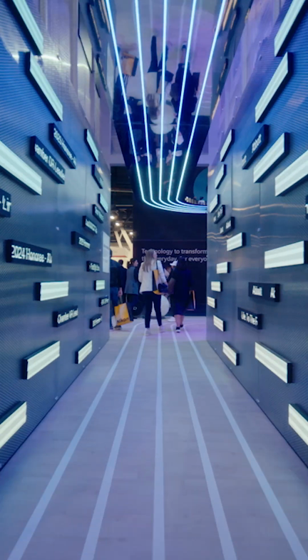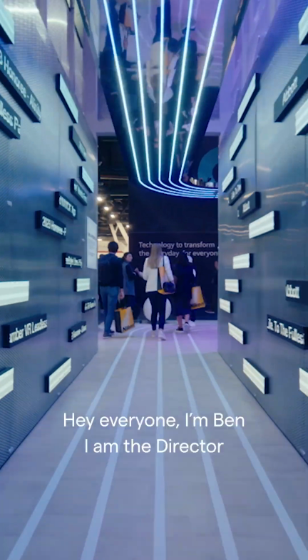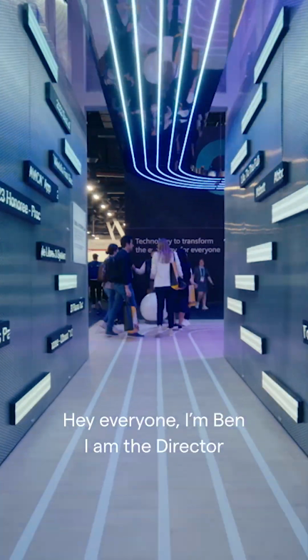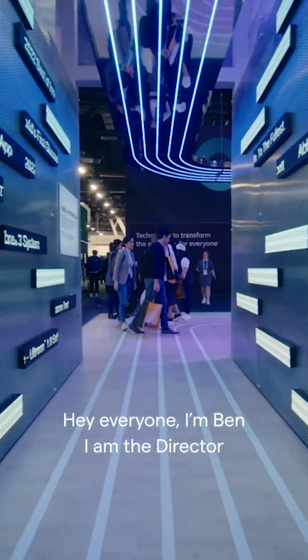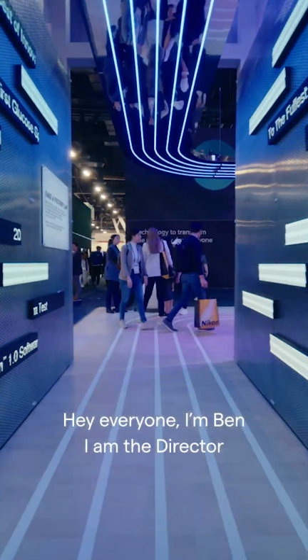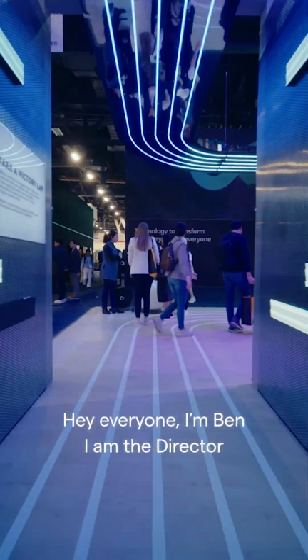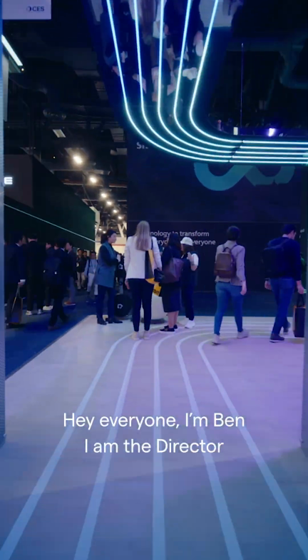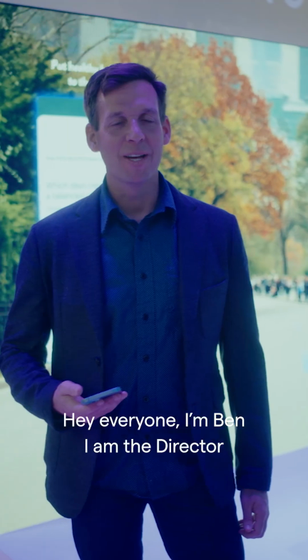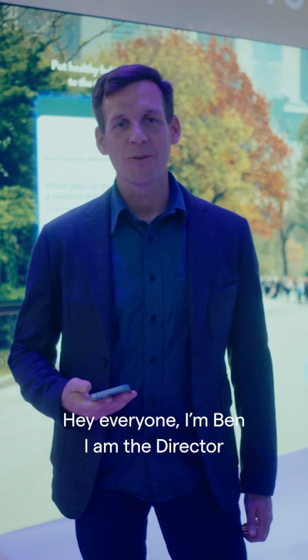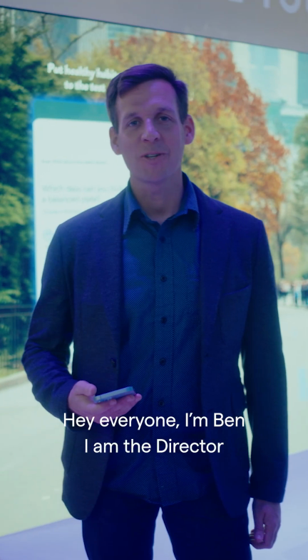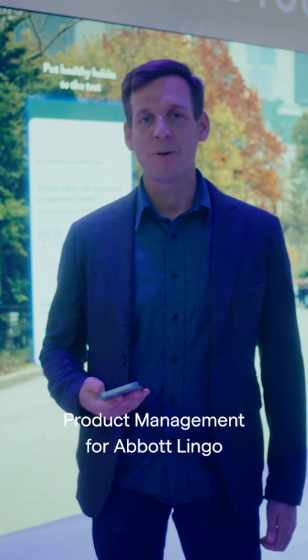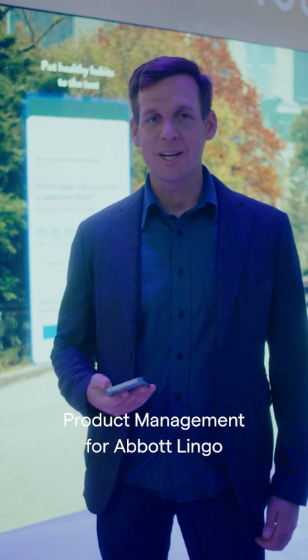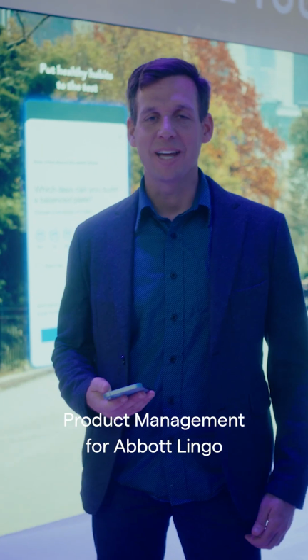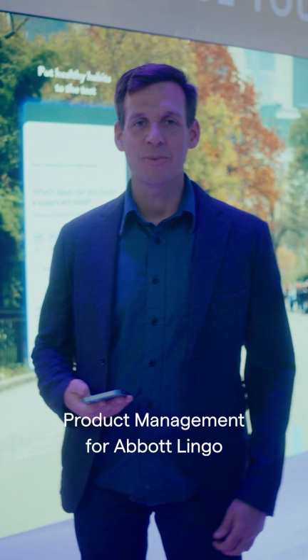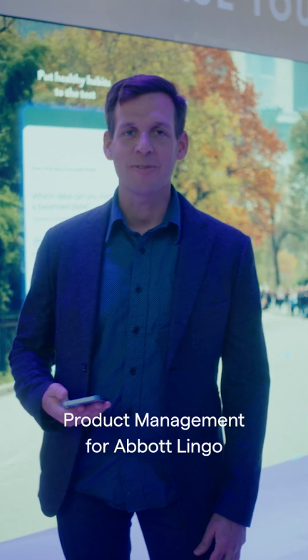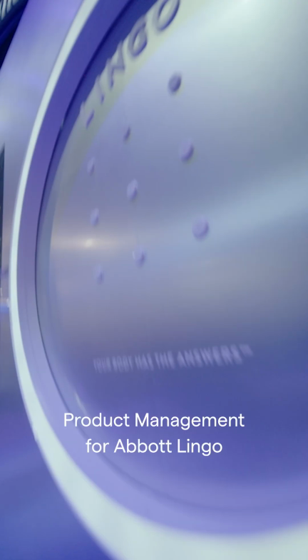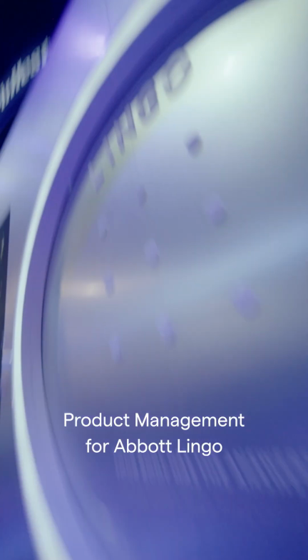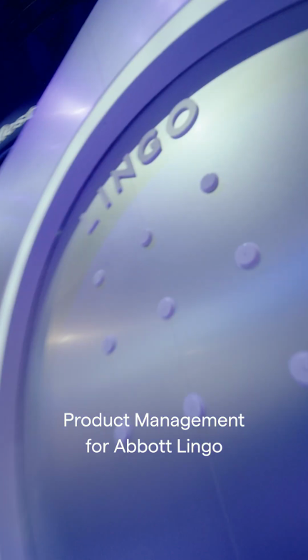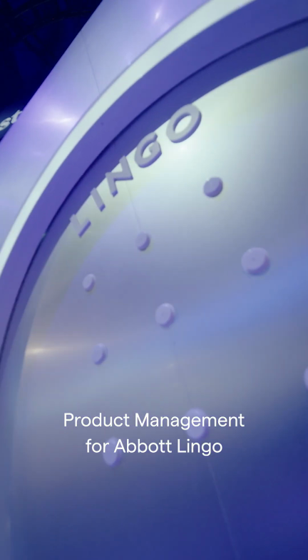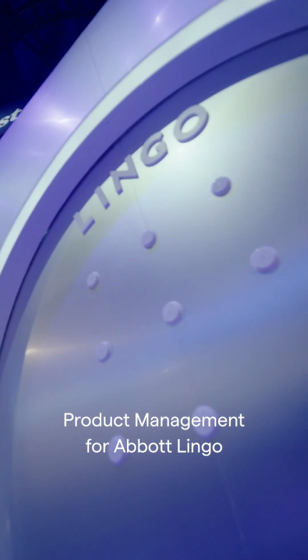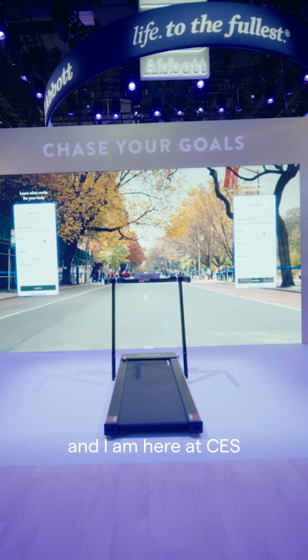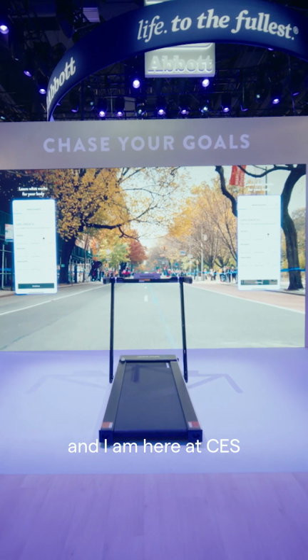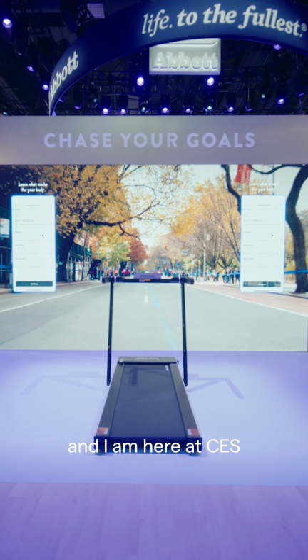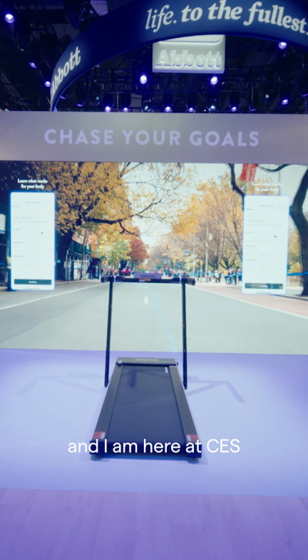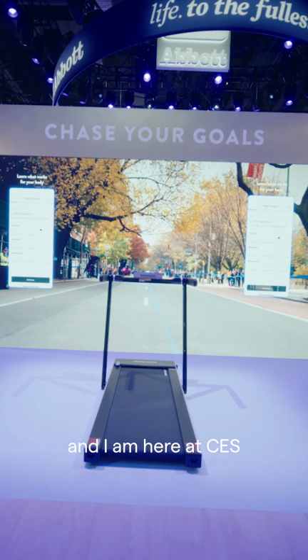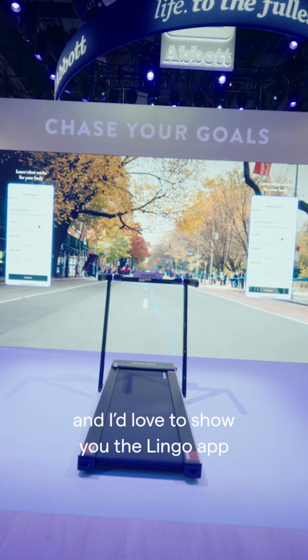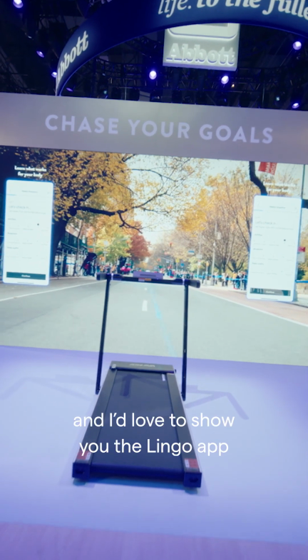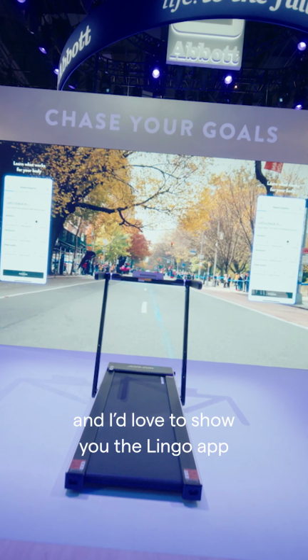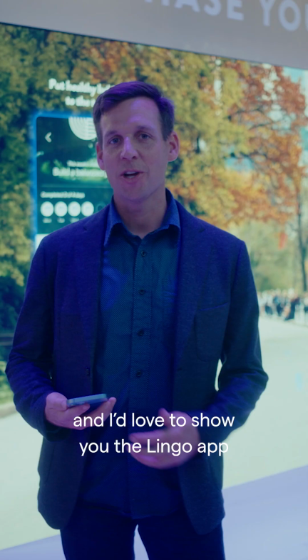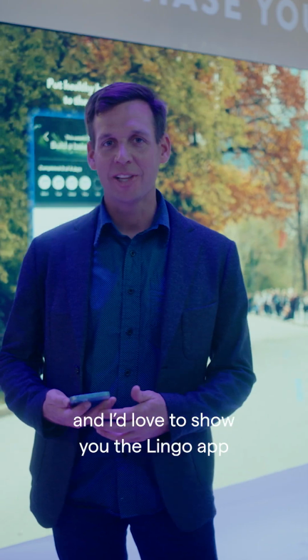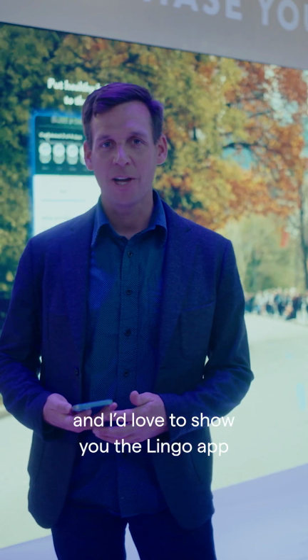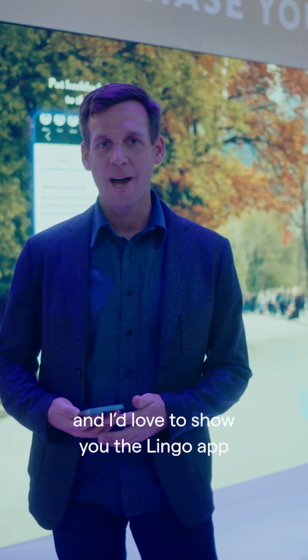Hey everyone, I'm Ben. I'm the Director of Product Management for Abbott Lingo. I'm here at CES and I'd love to show you the Lingo app.